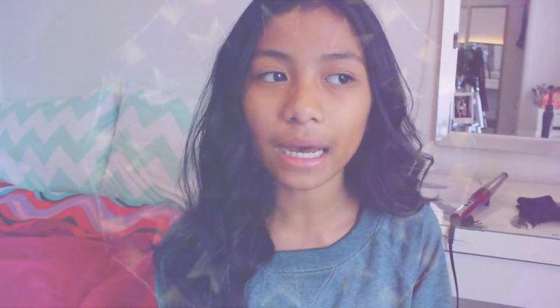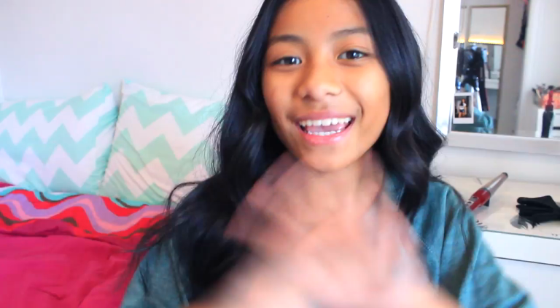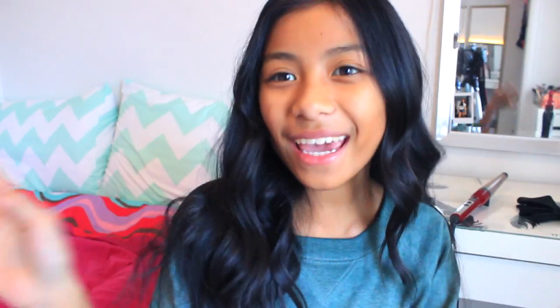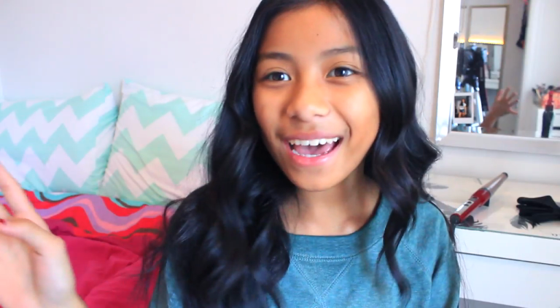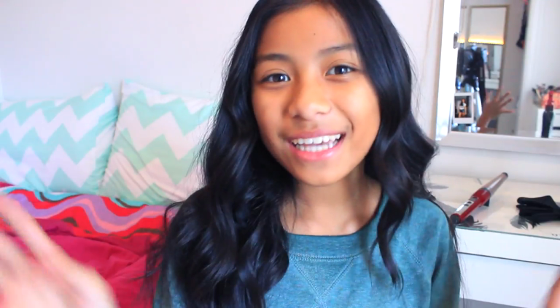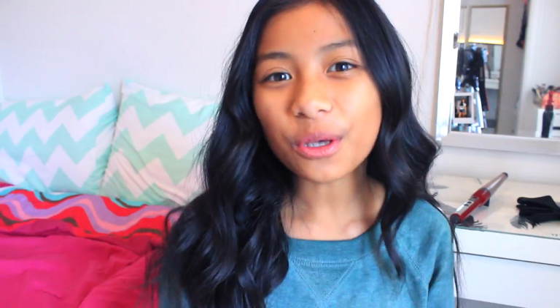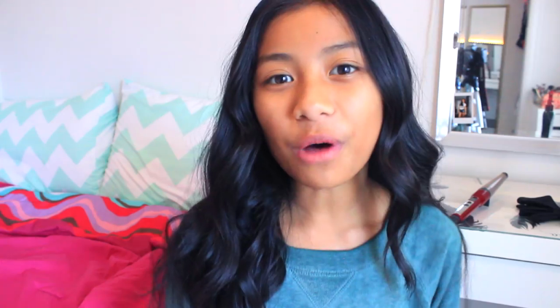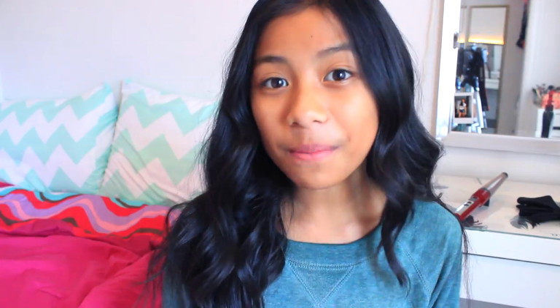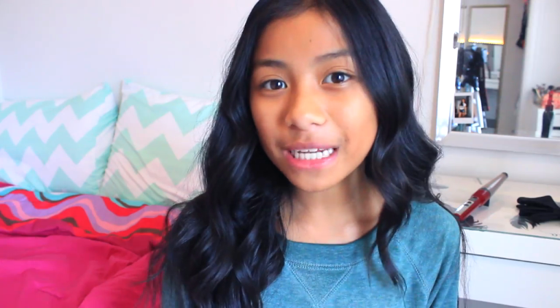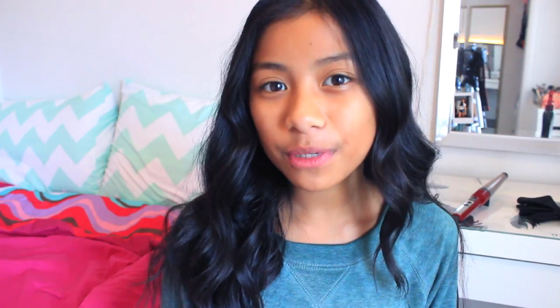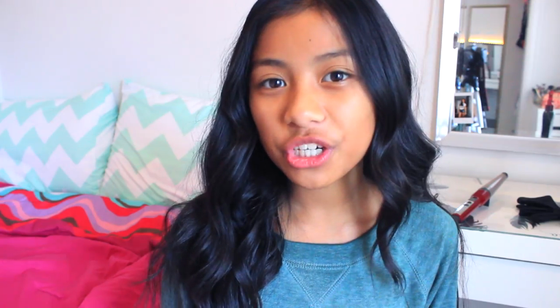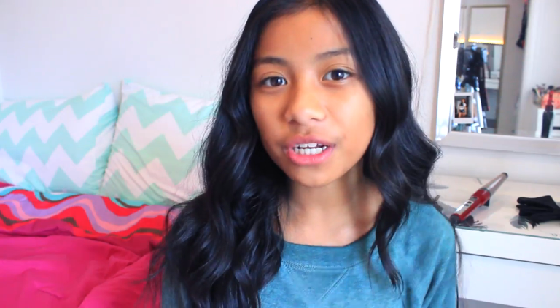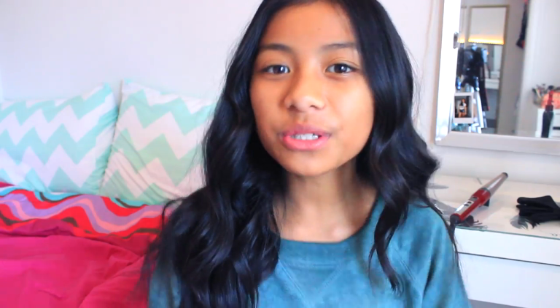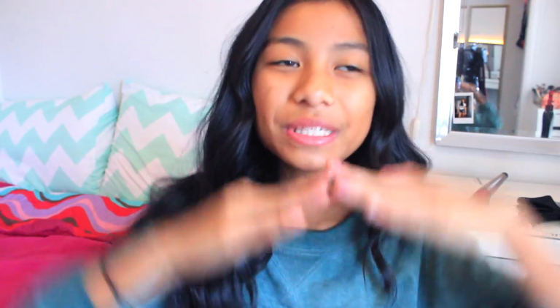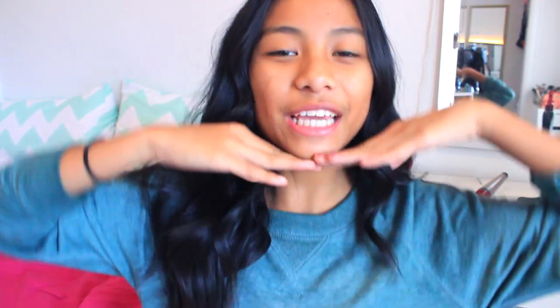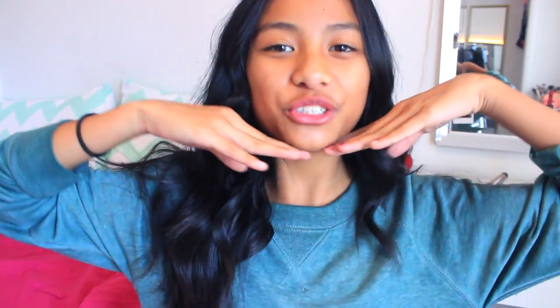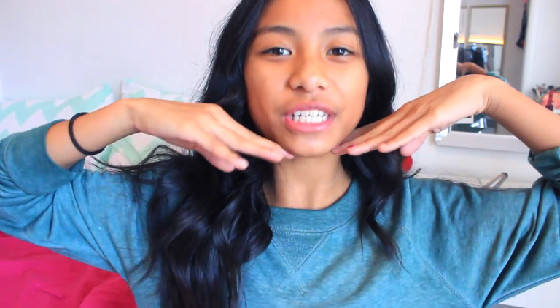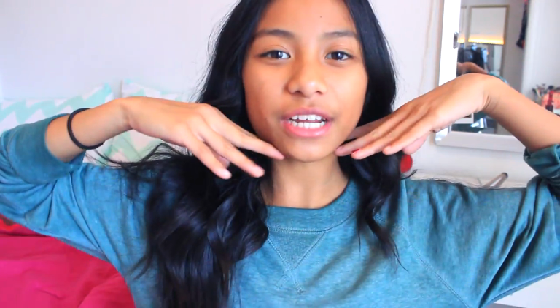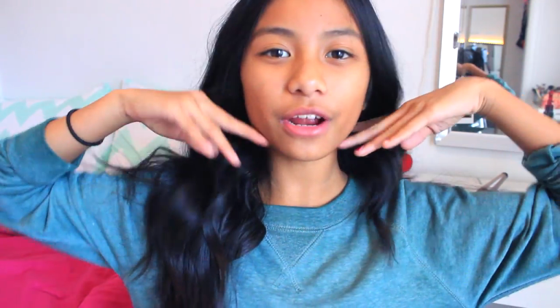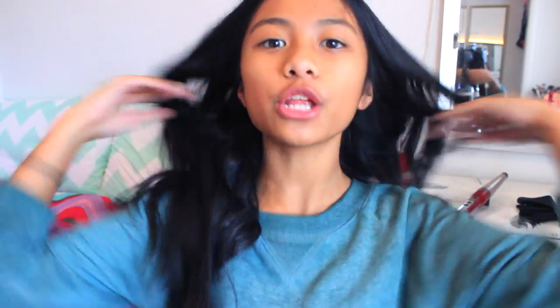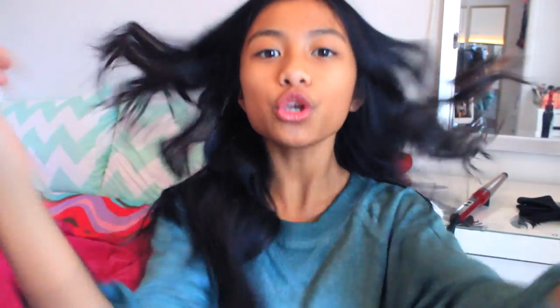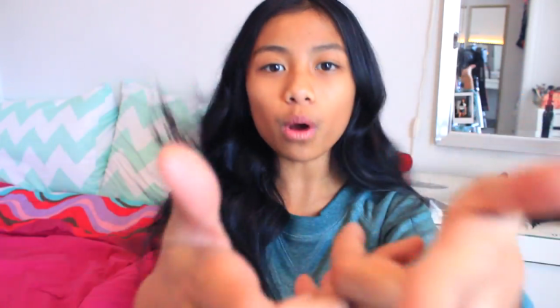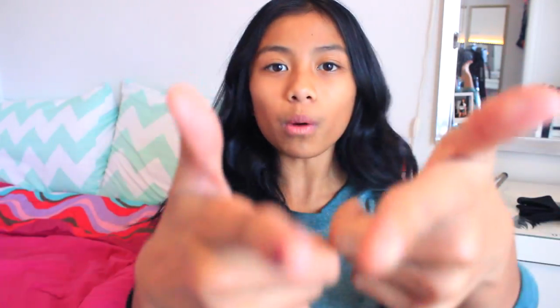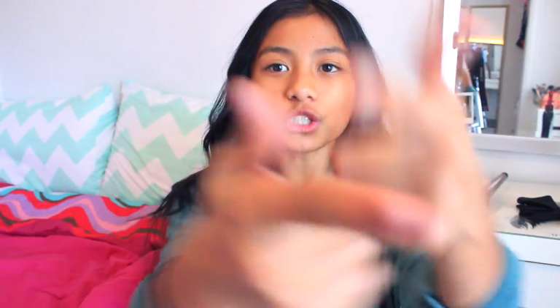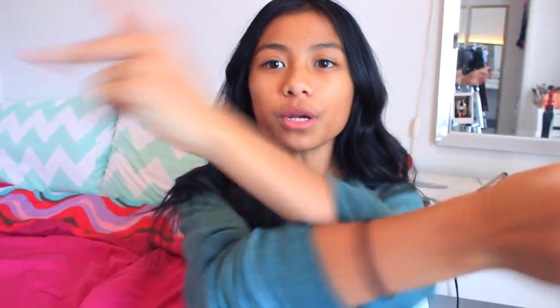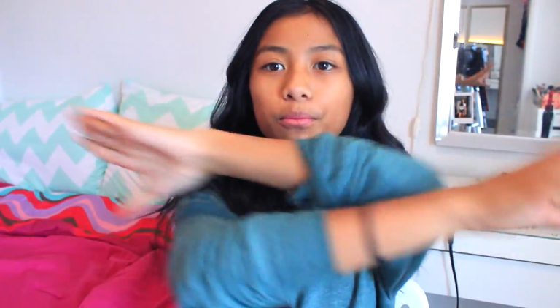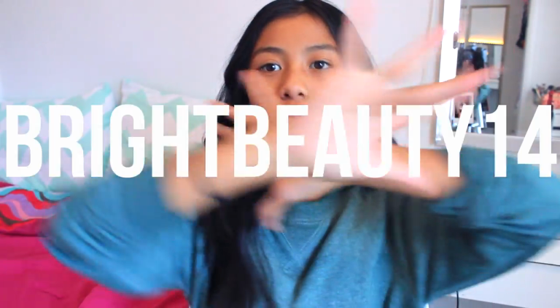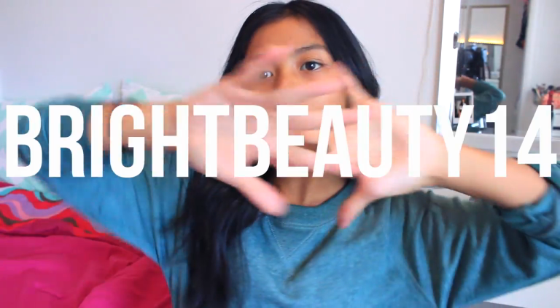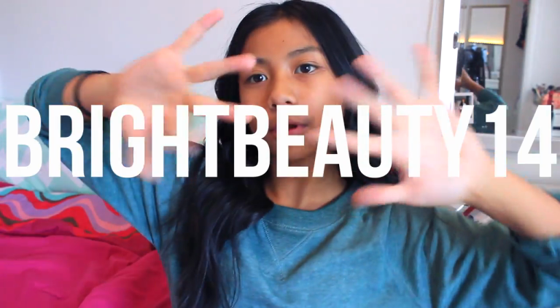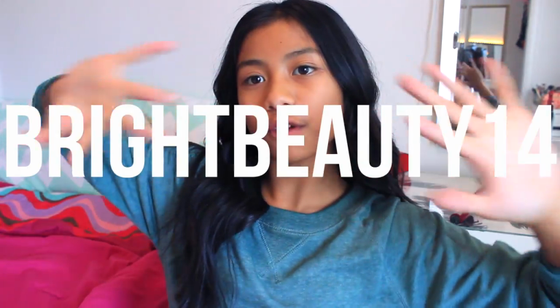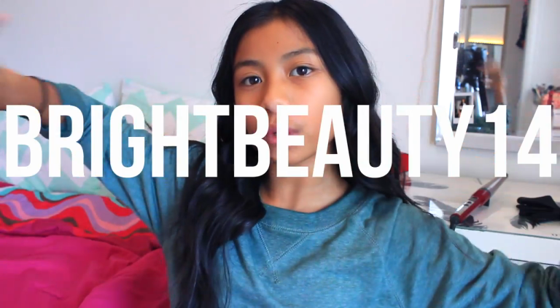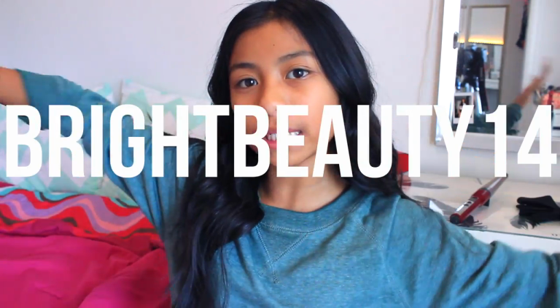Hey guys! Welcome back to my channel. It's Adriene here and you are watching Bright Beauty 14.